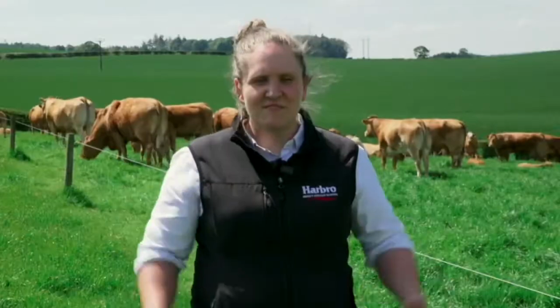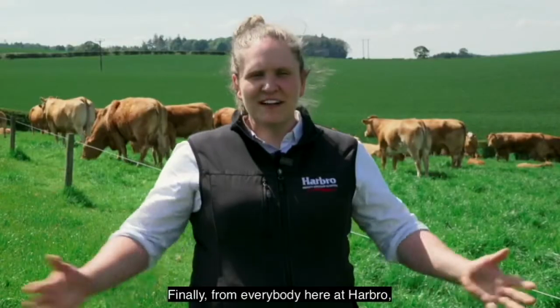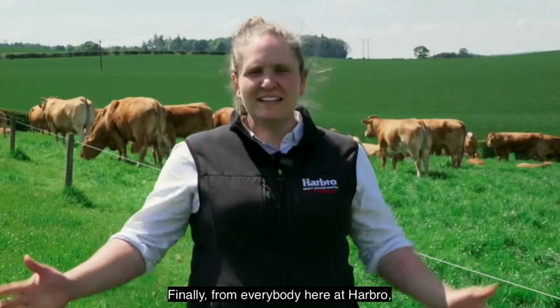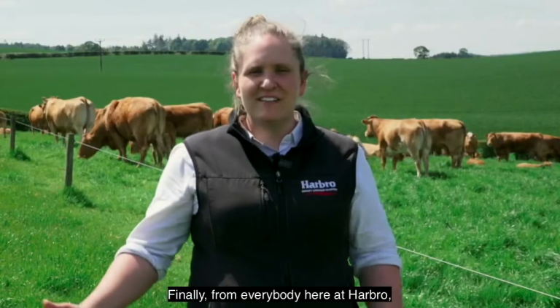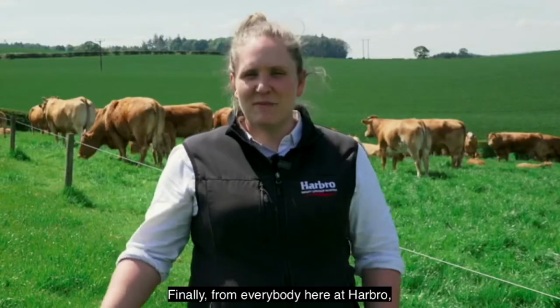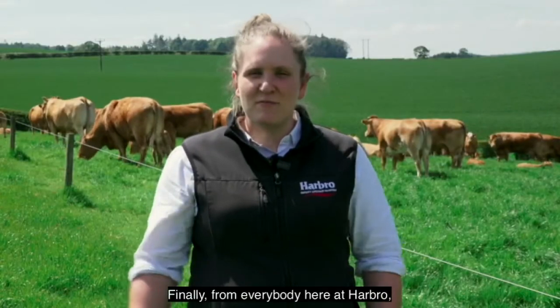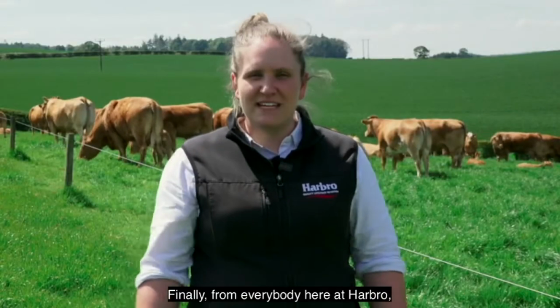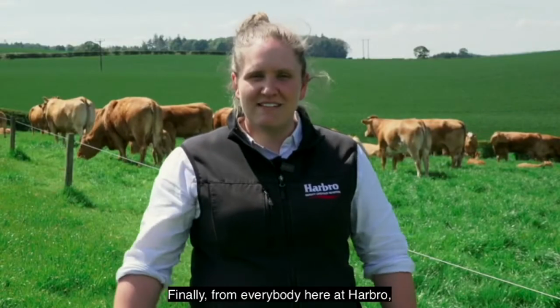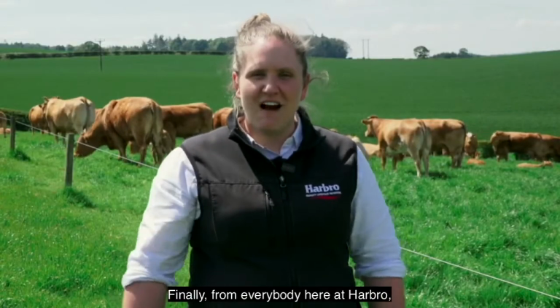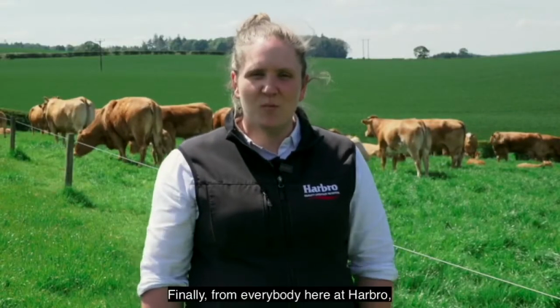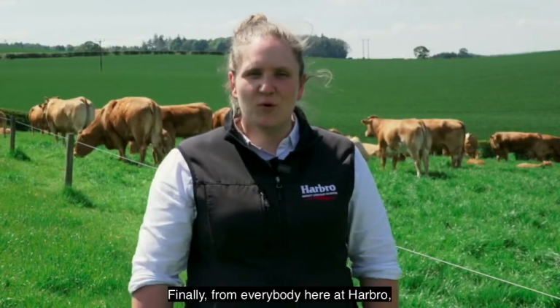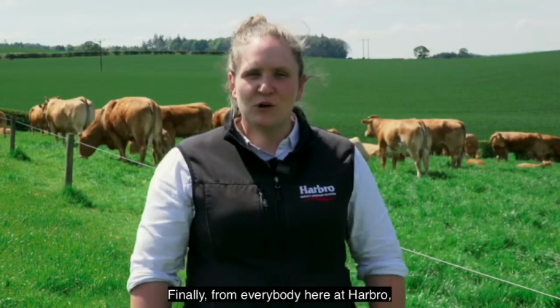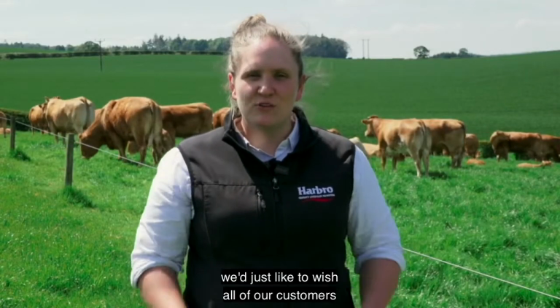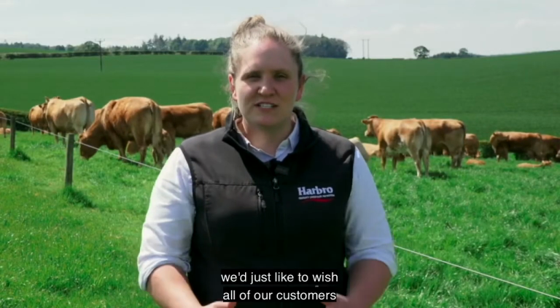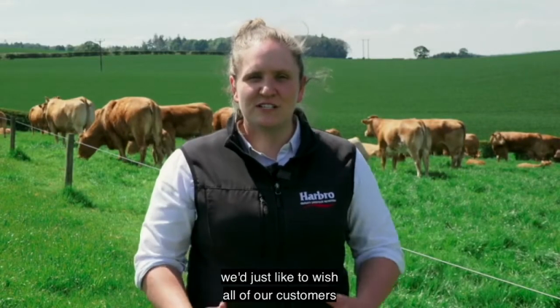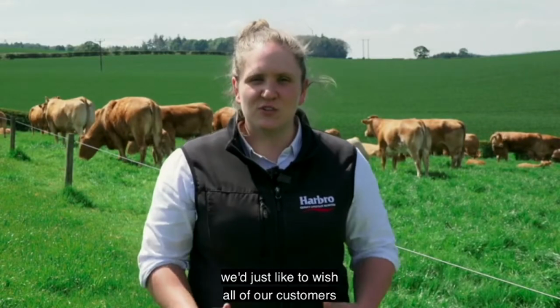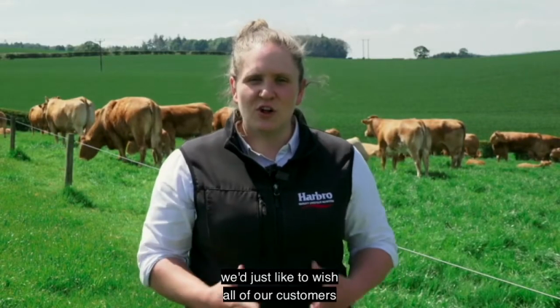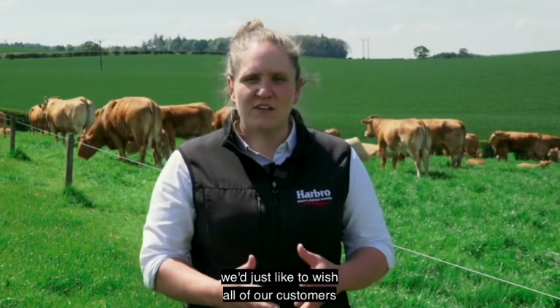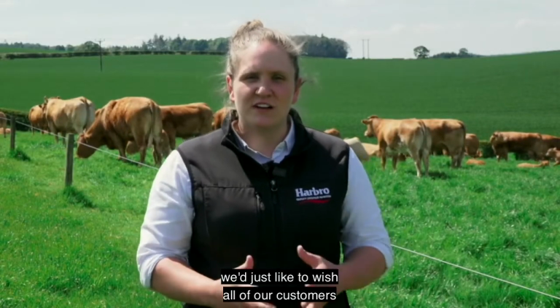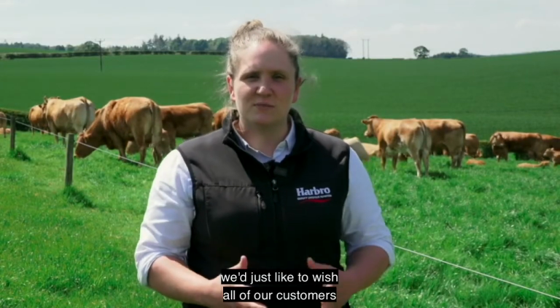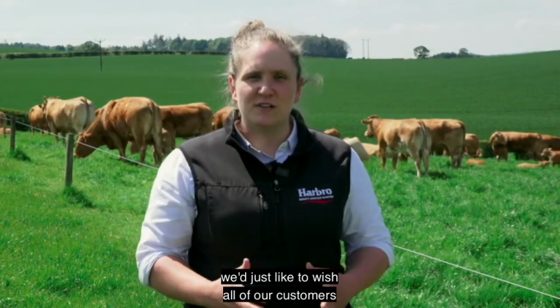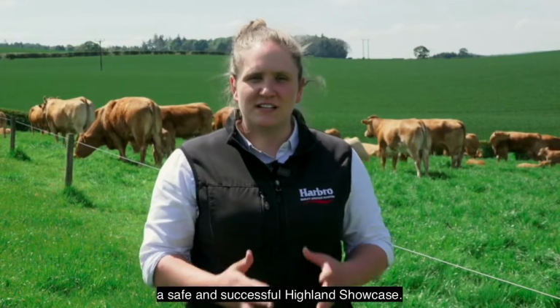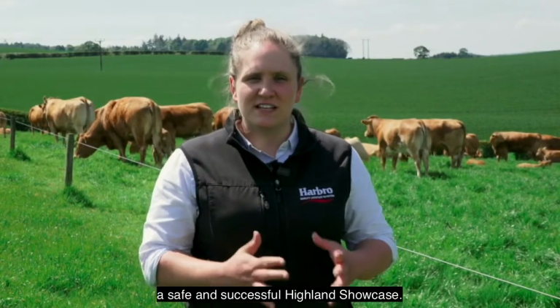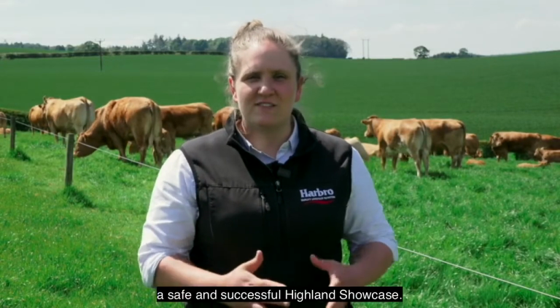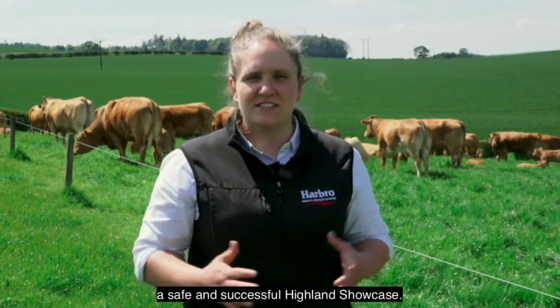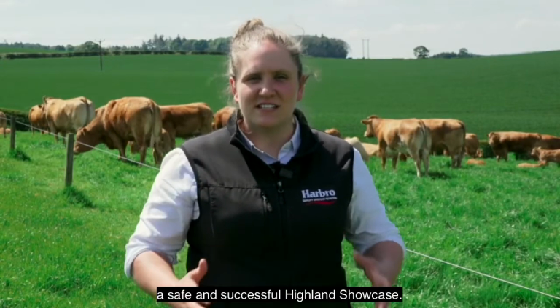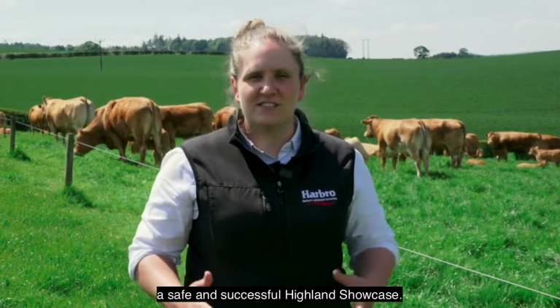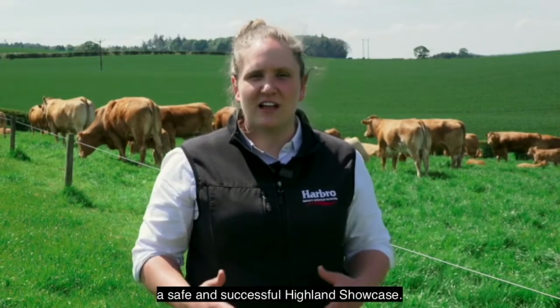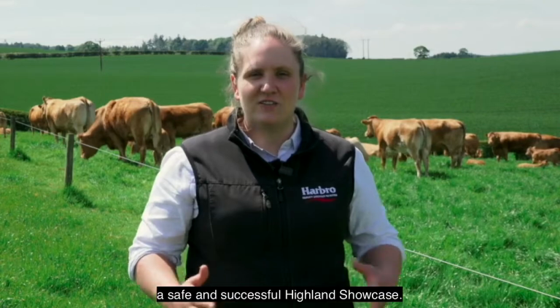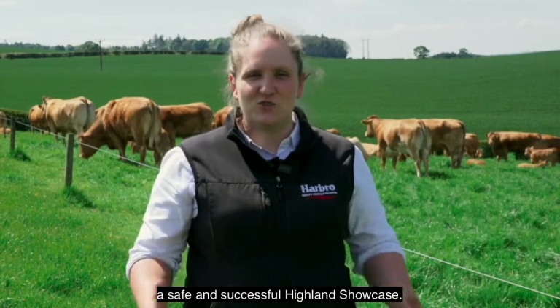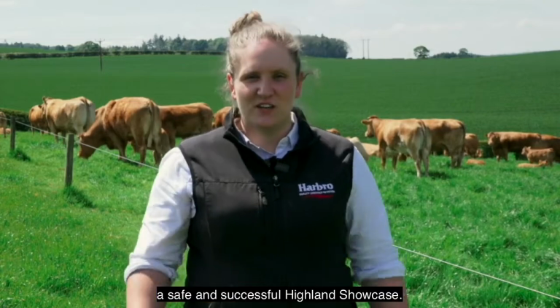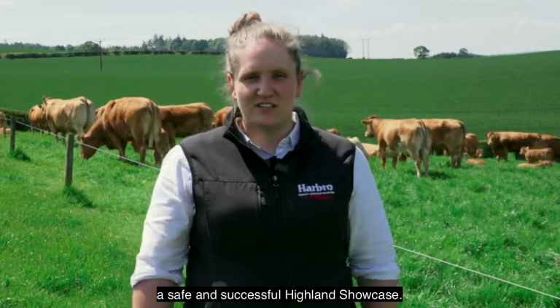Finally, from everybody here at Harborough, we'd just like to wish all of our customers a safe and successful Highland Showcase.